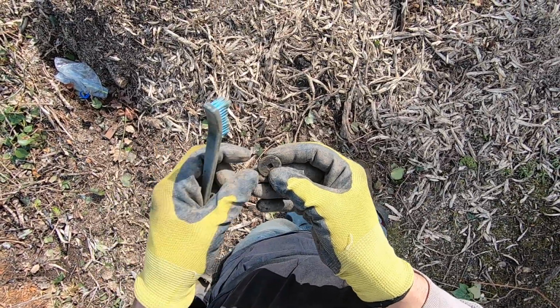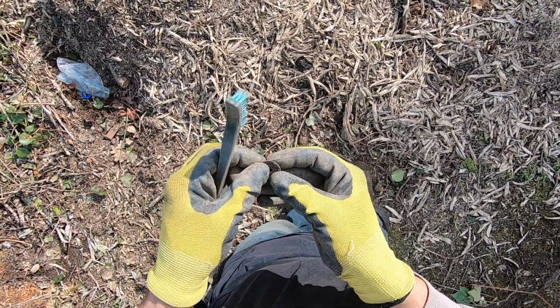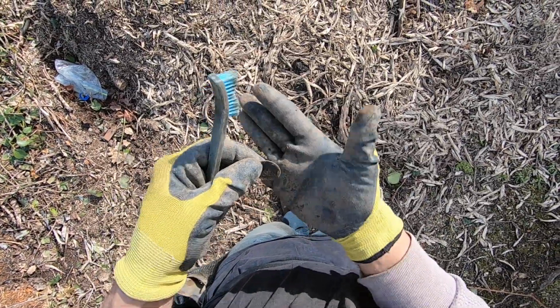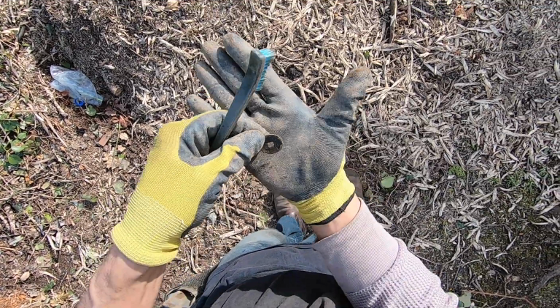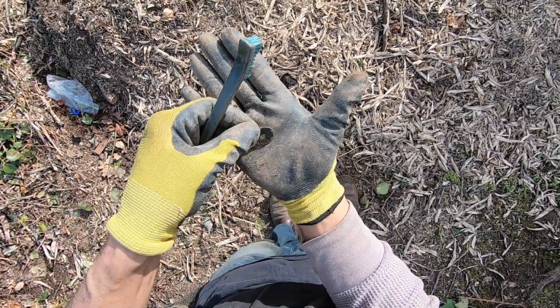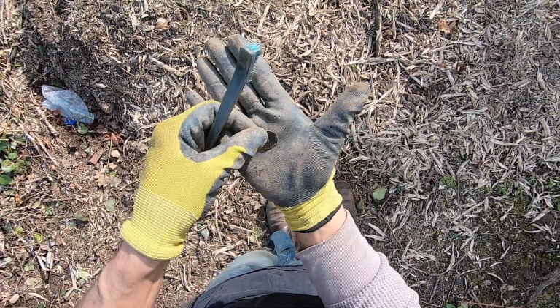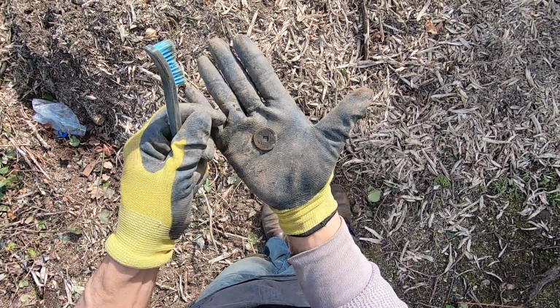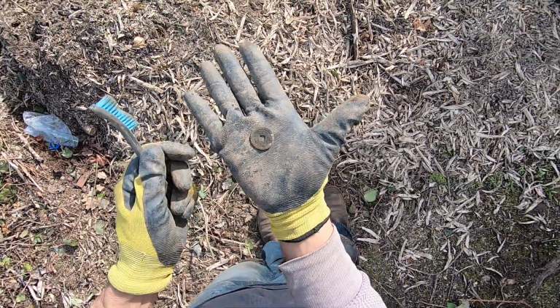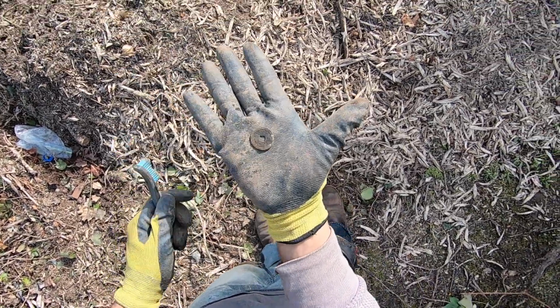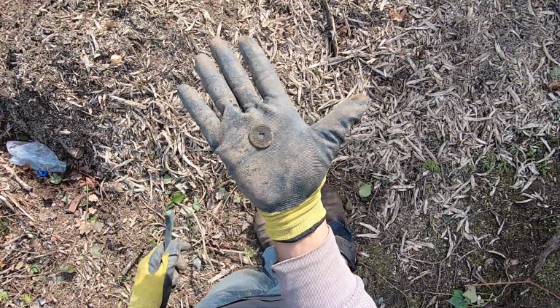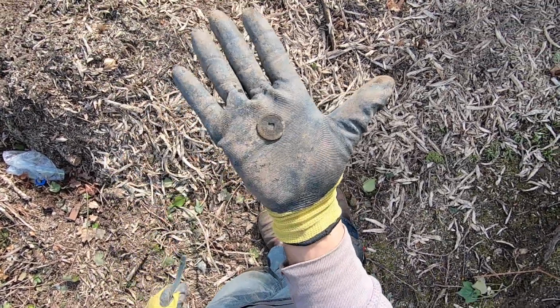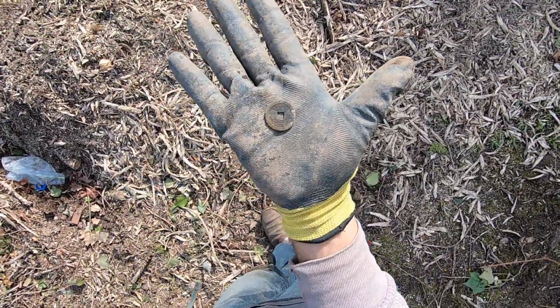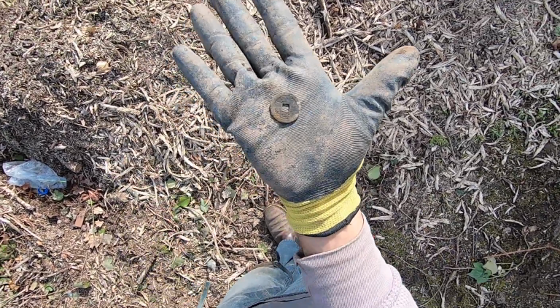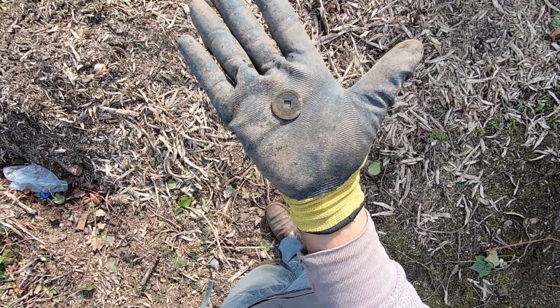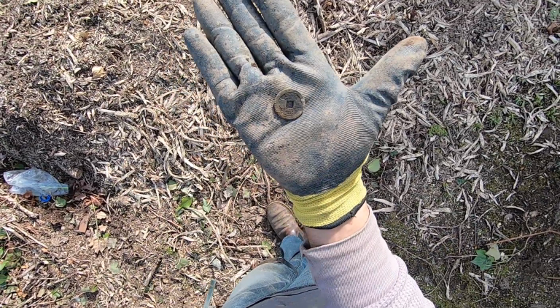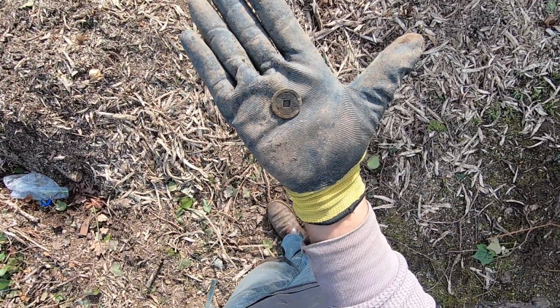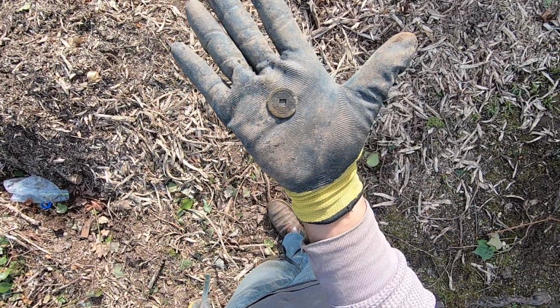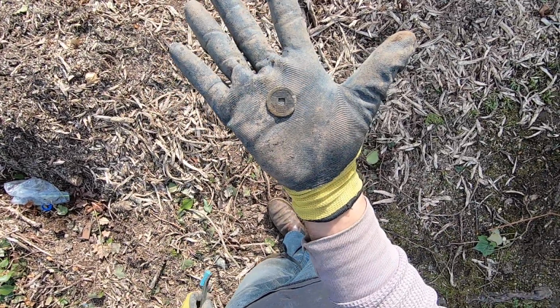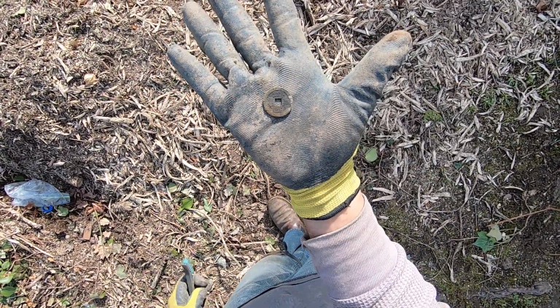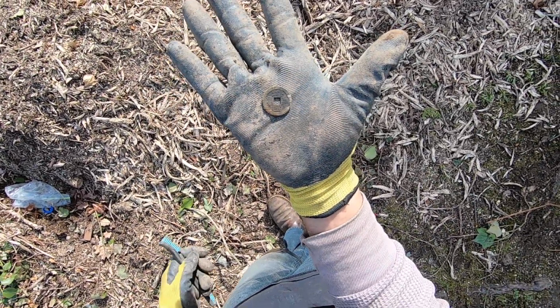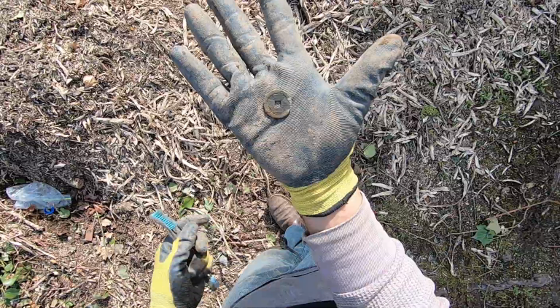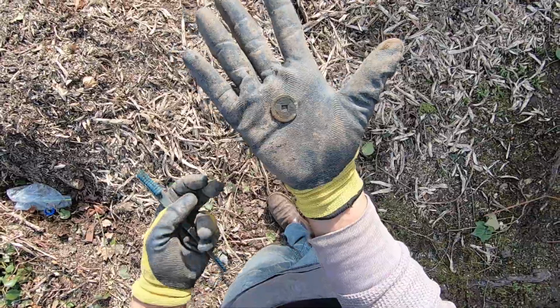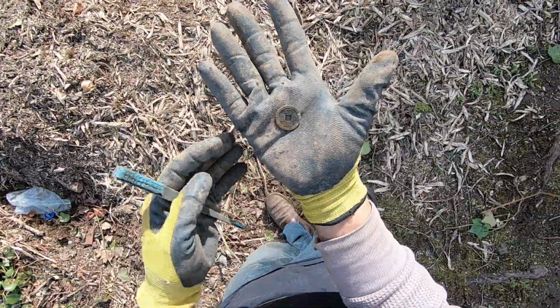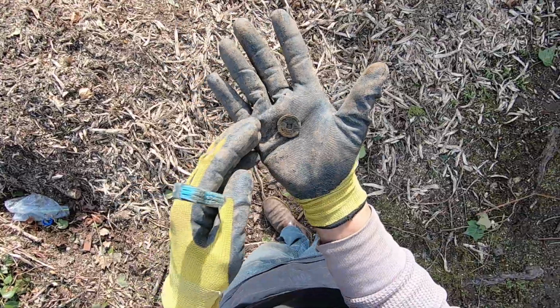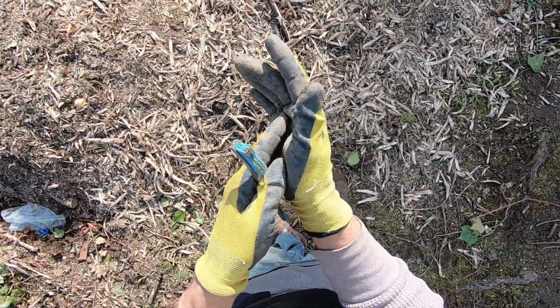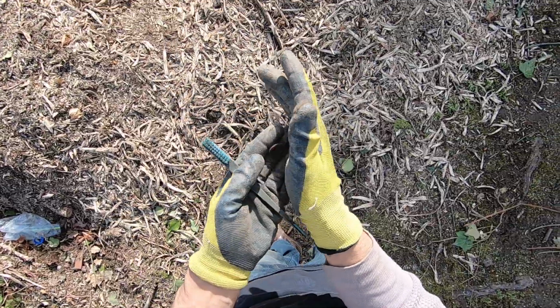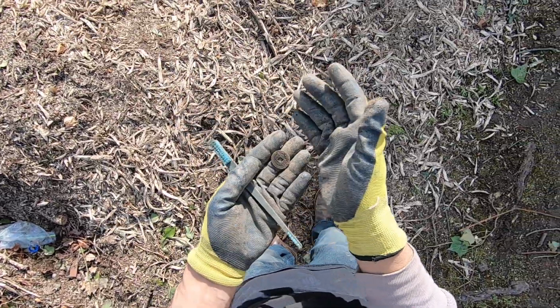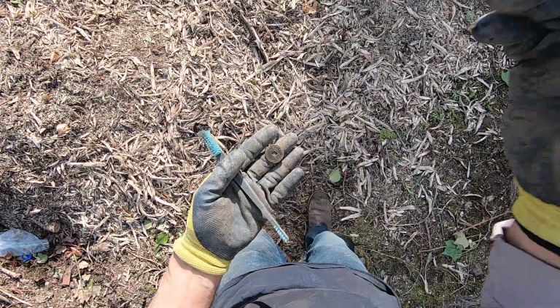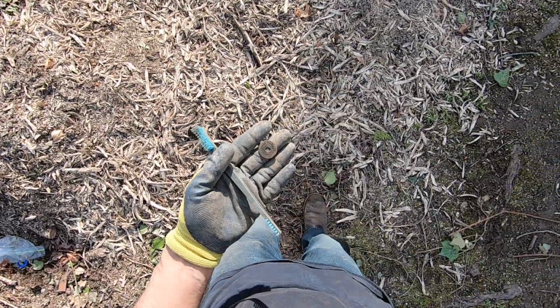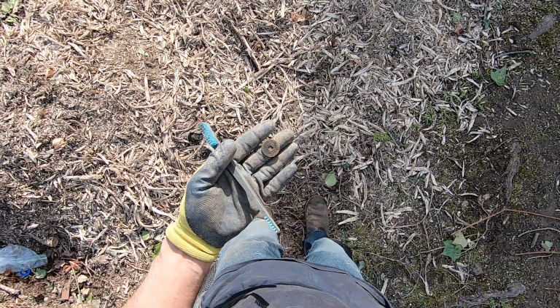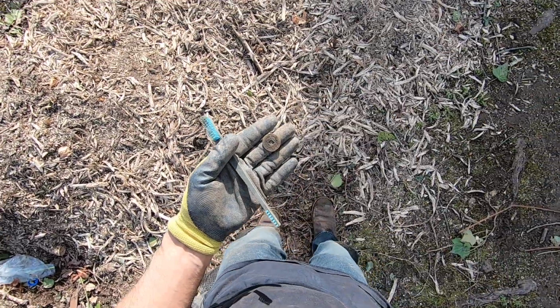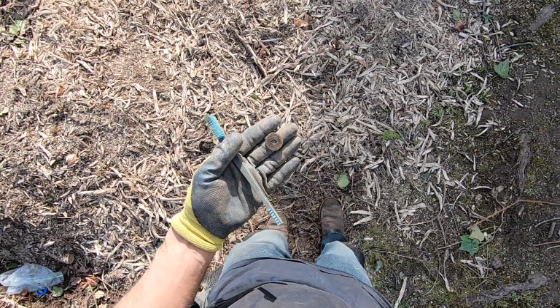There we go, there we go. There's a Chinese coin — what the fuck?